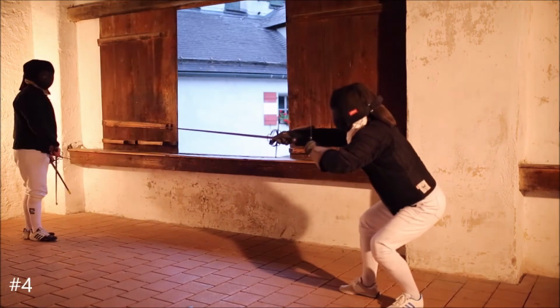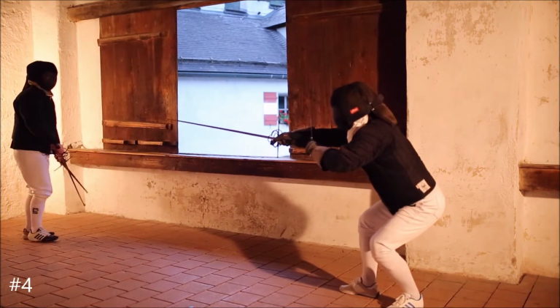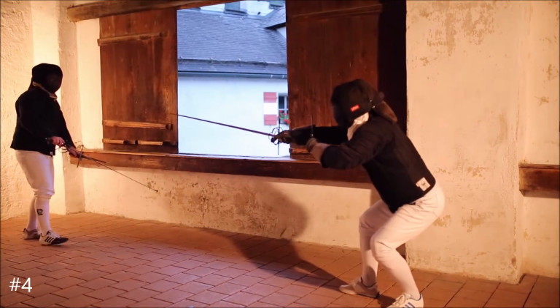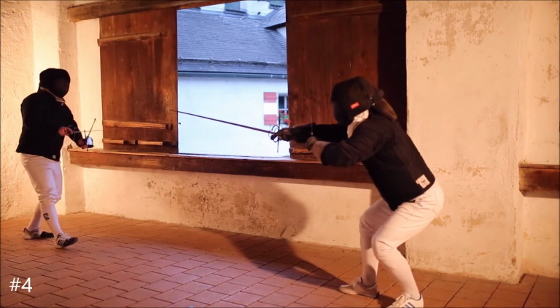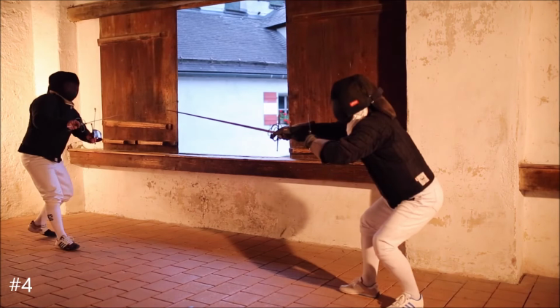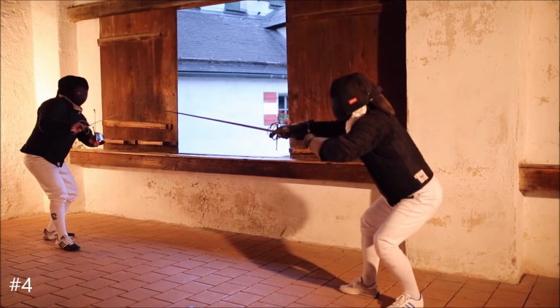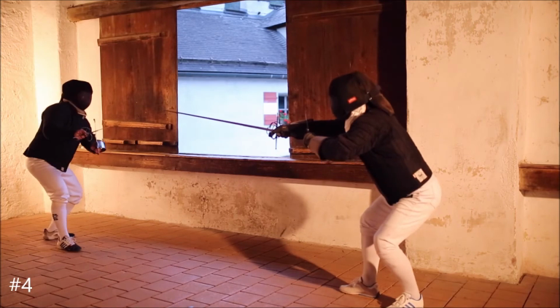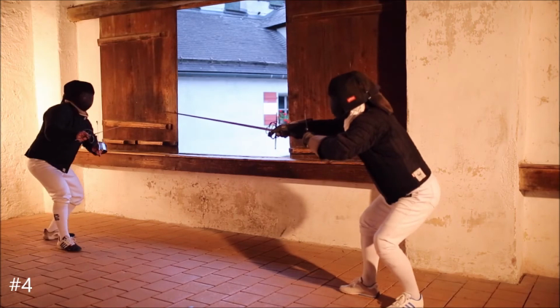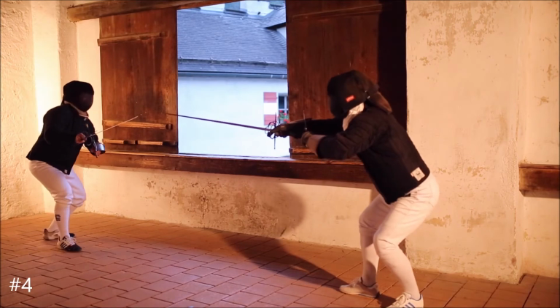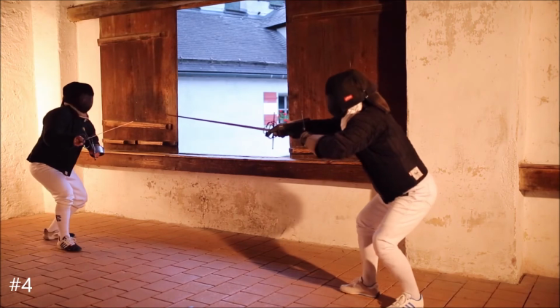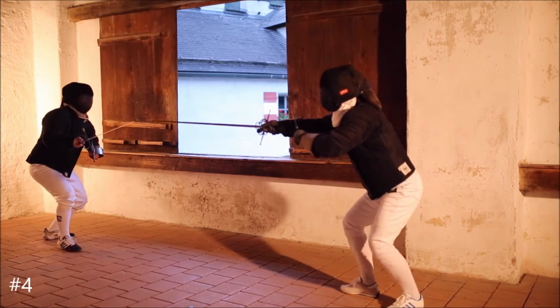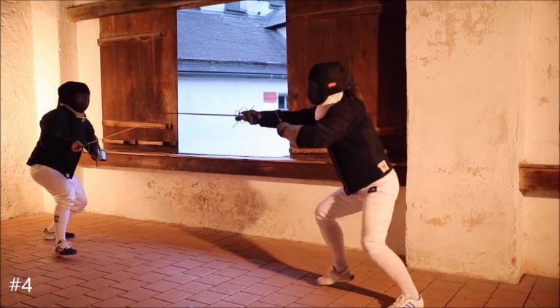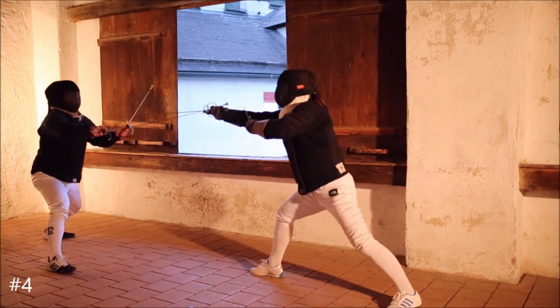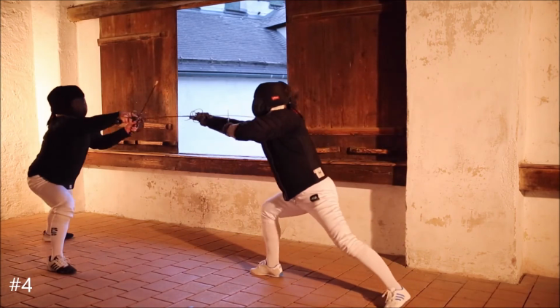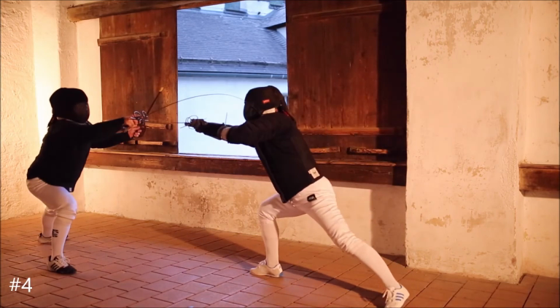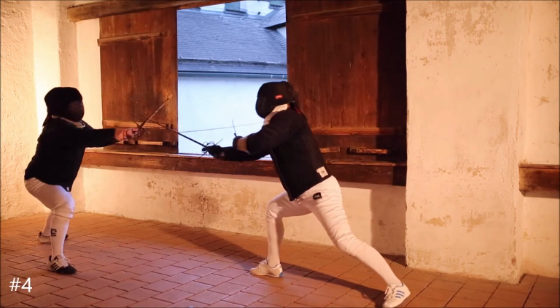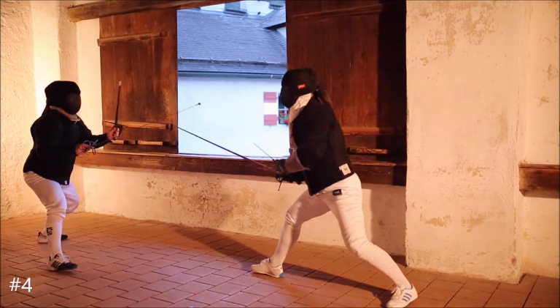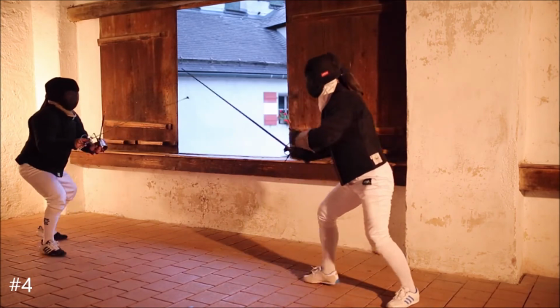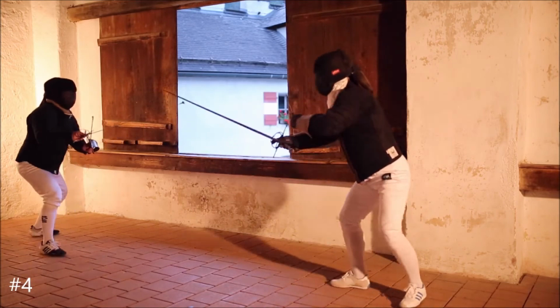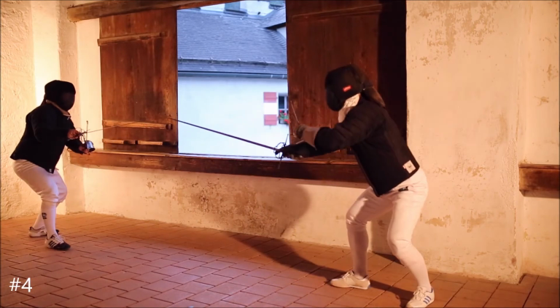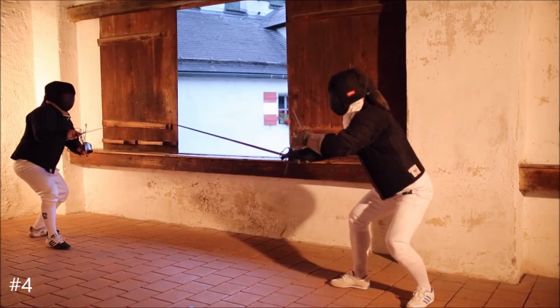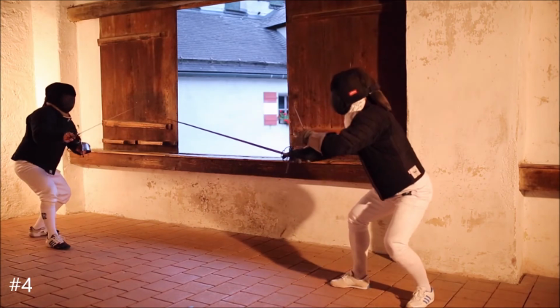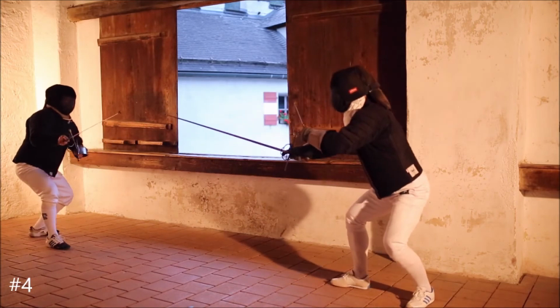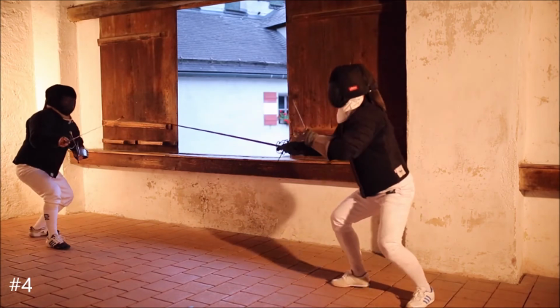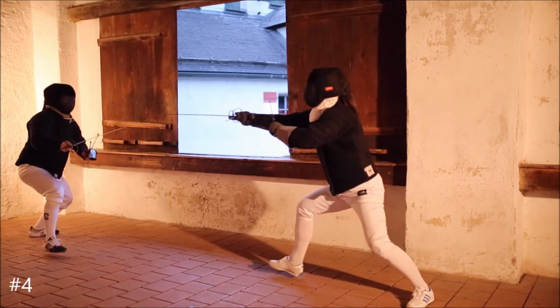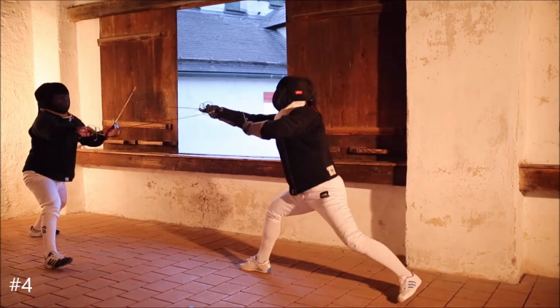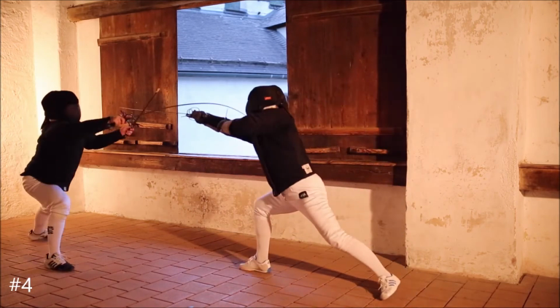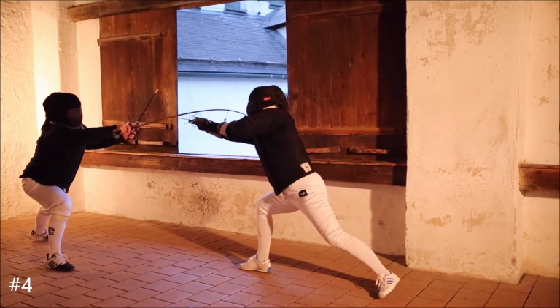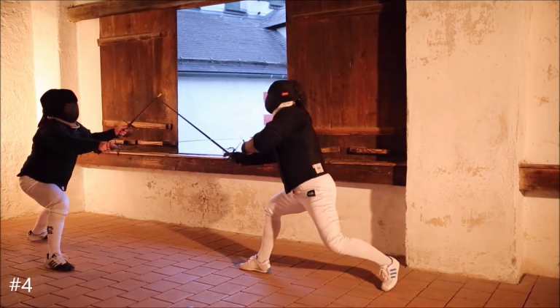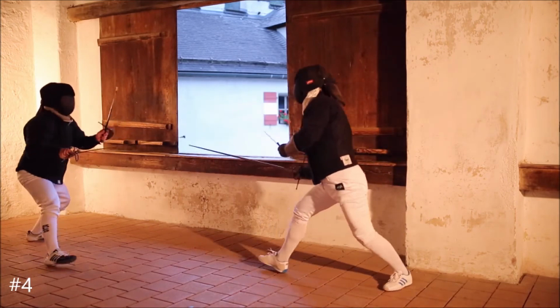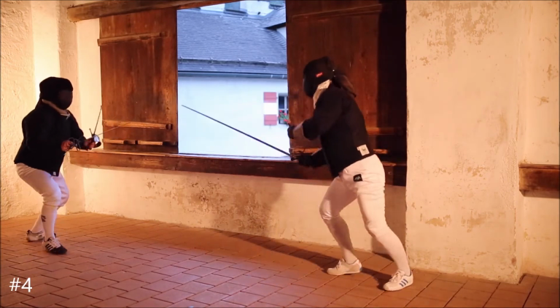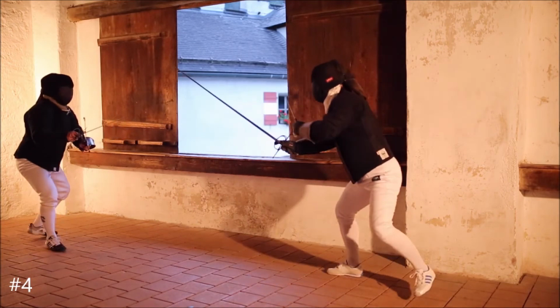Provoke him by the invitations. Here you don't need to change position of the hand. Thrust always in seconda.